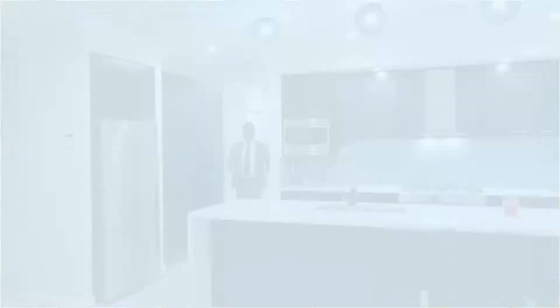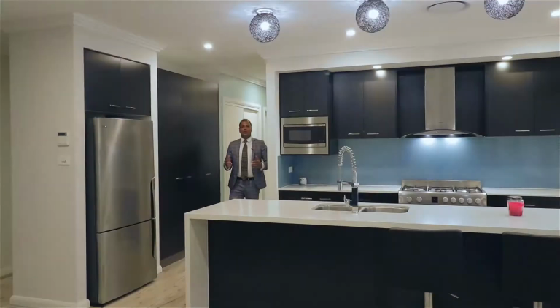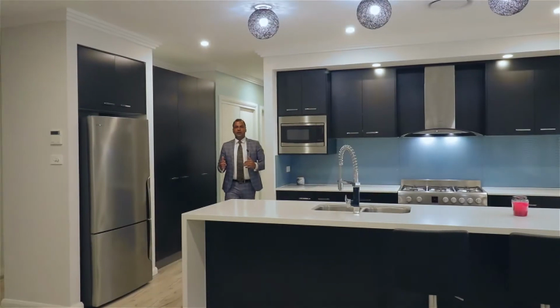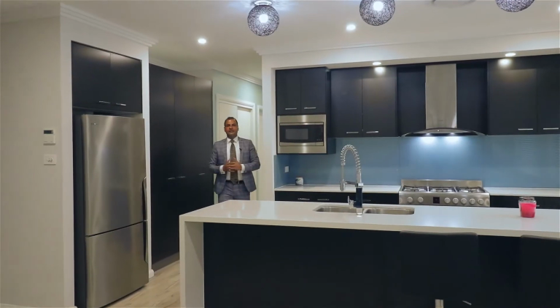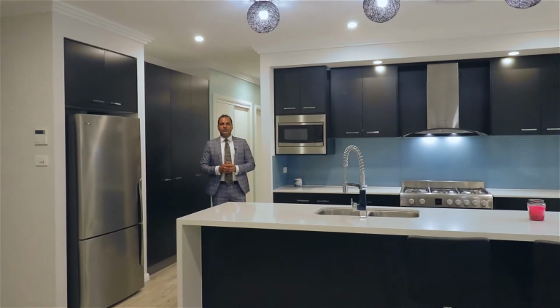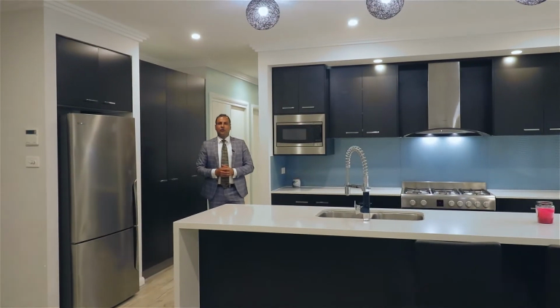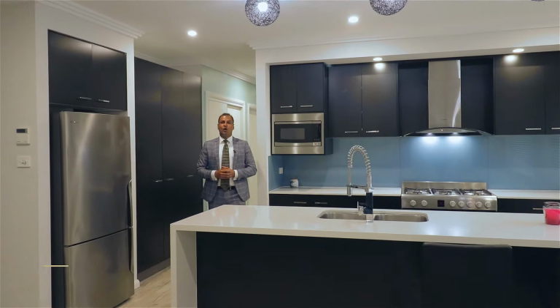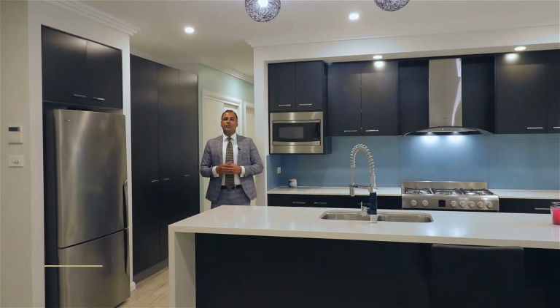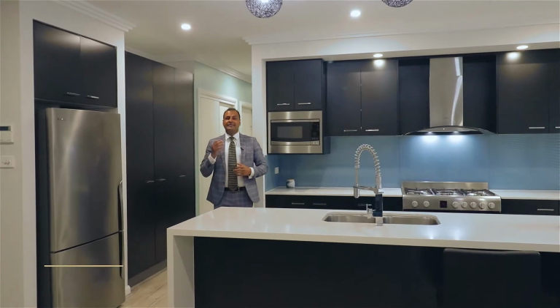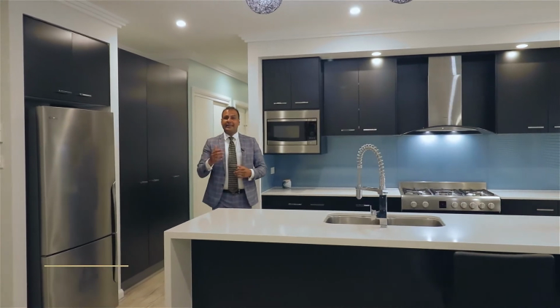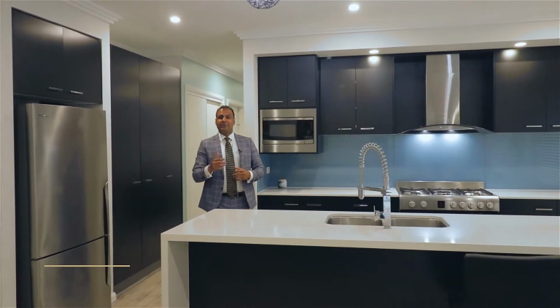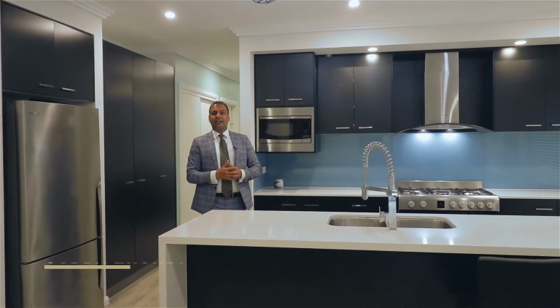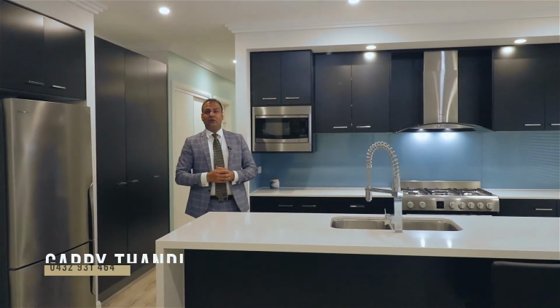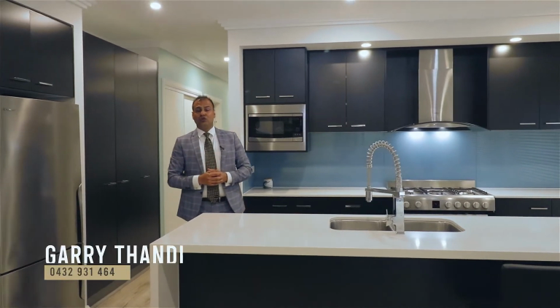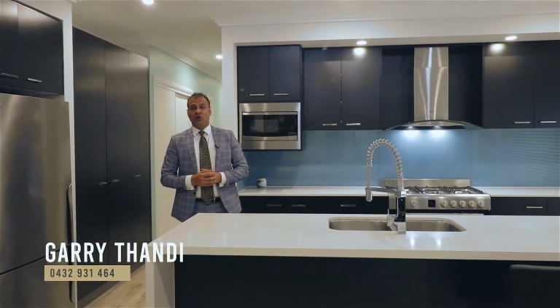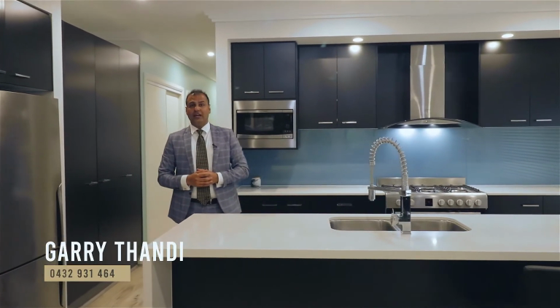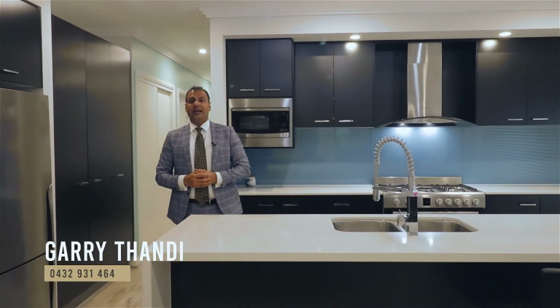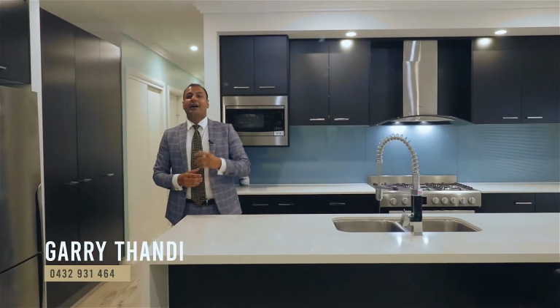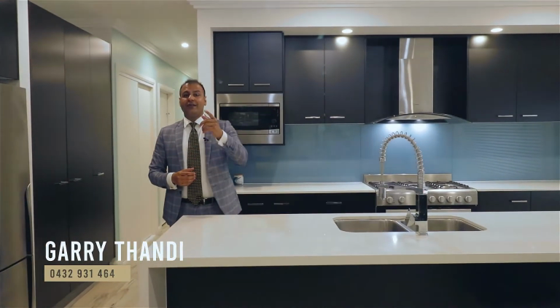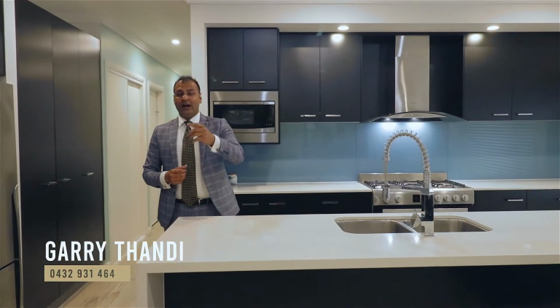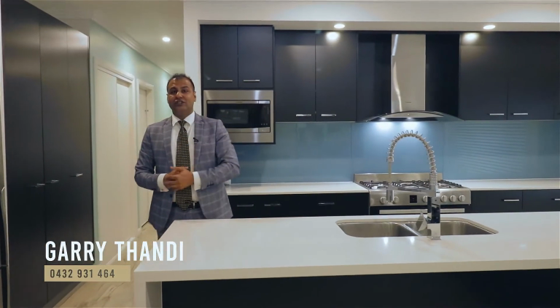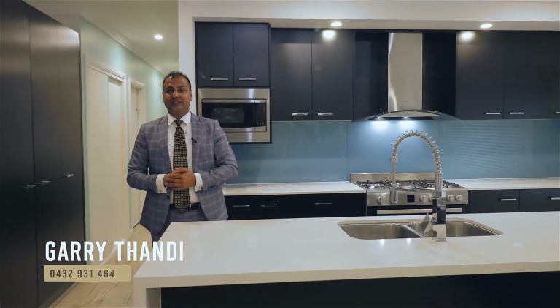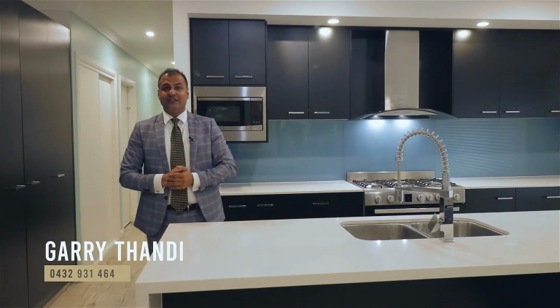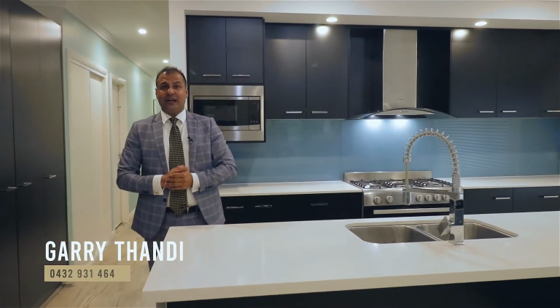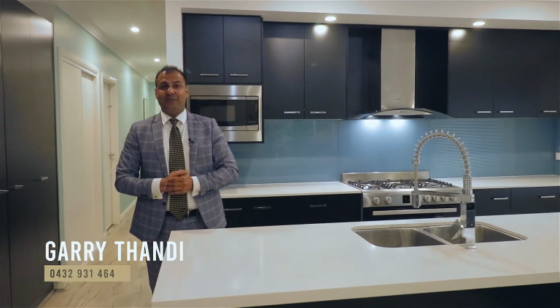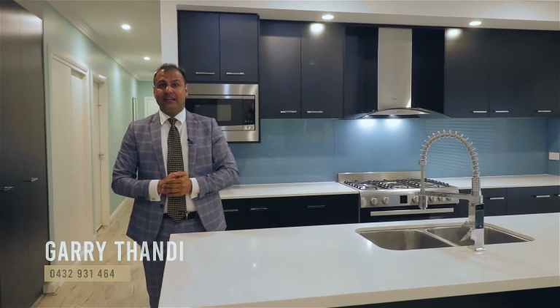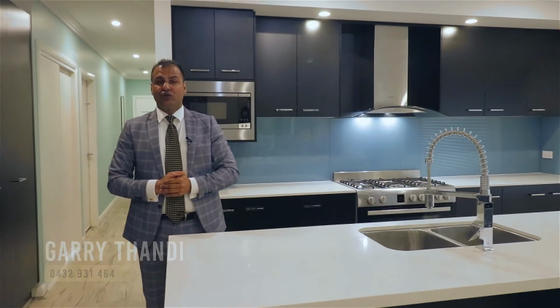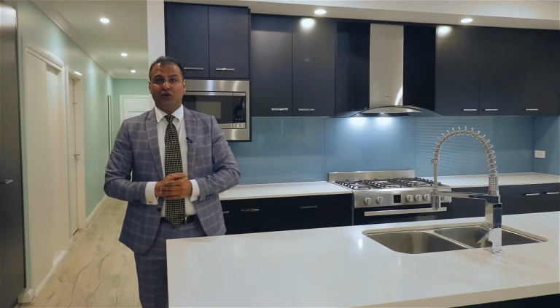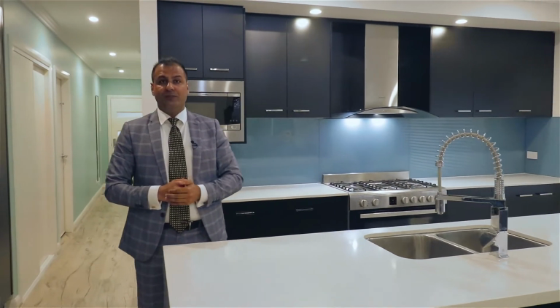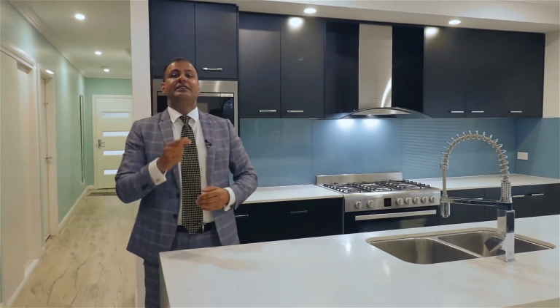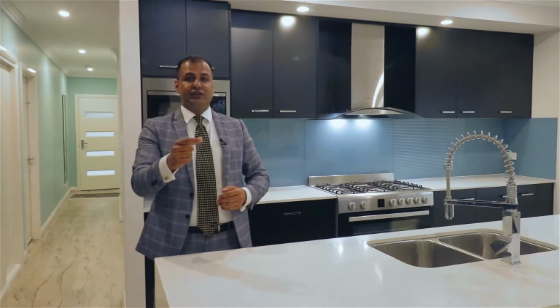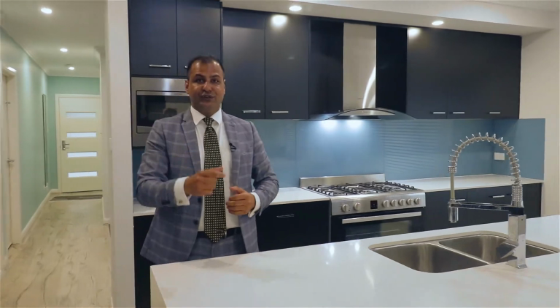A property like this won't be staying on the market for too long. I can't wait to see you at my next open home — see you soon!